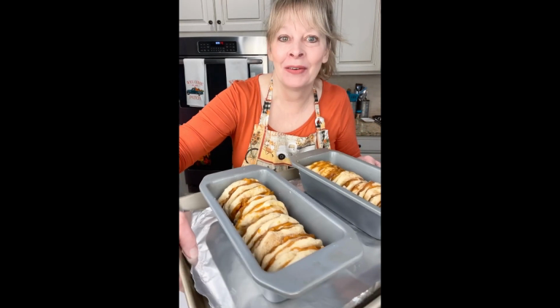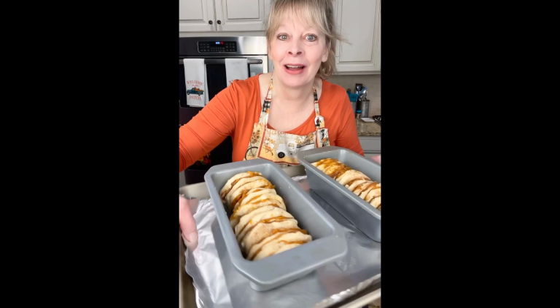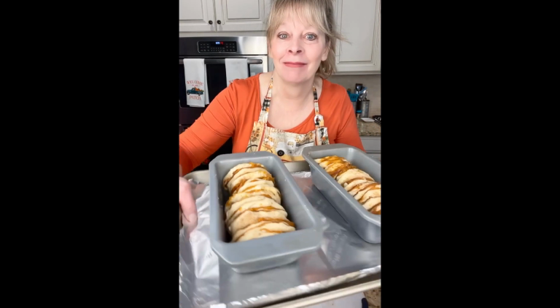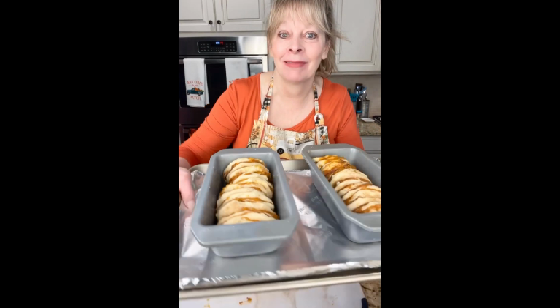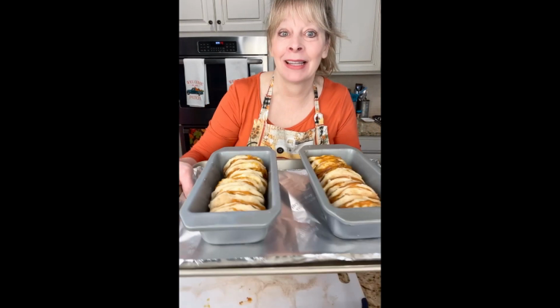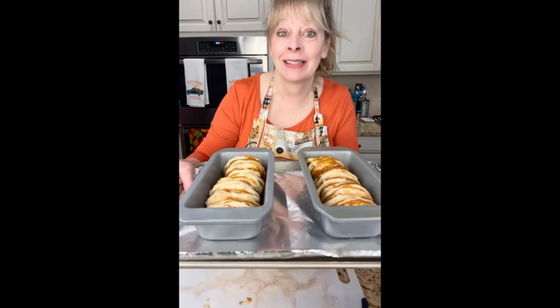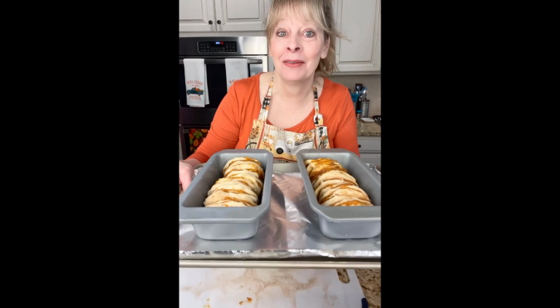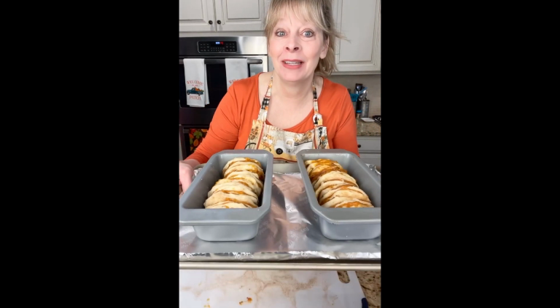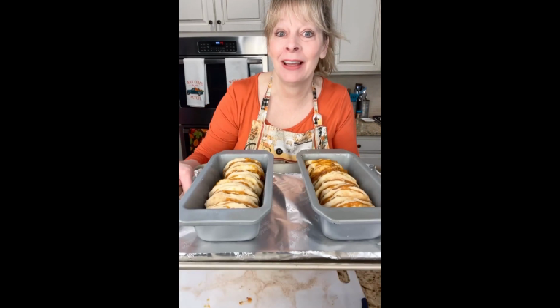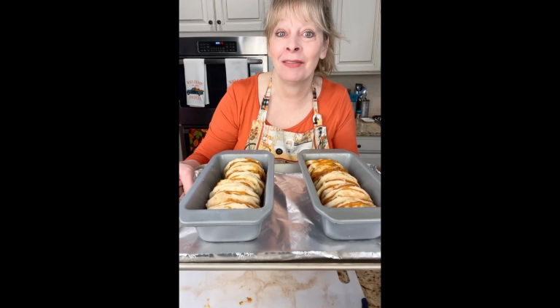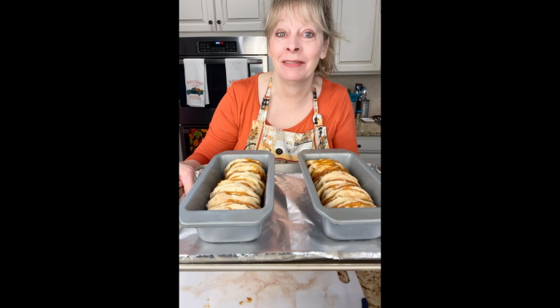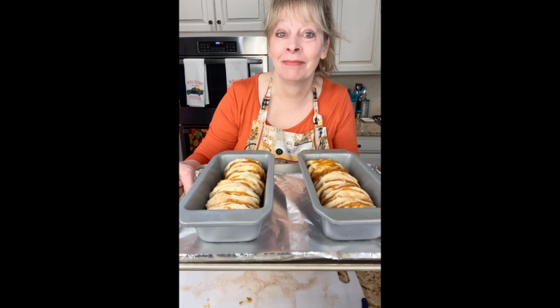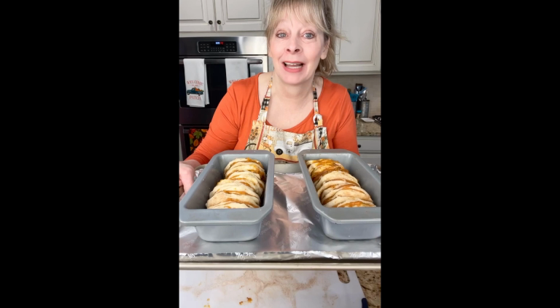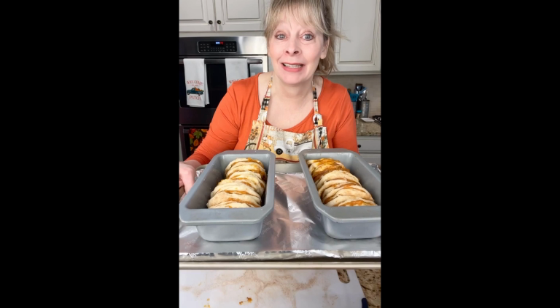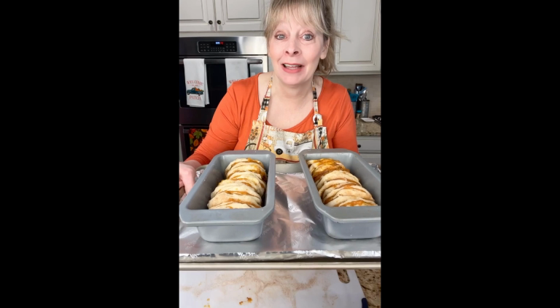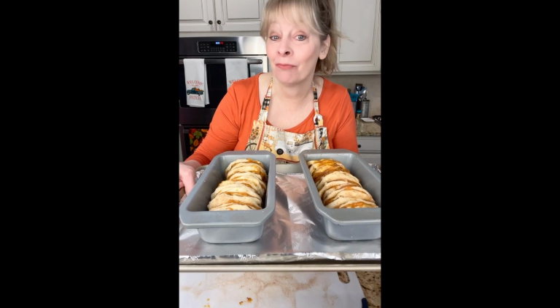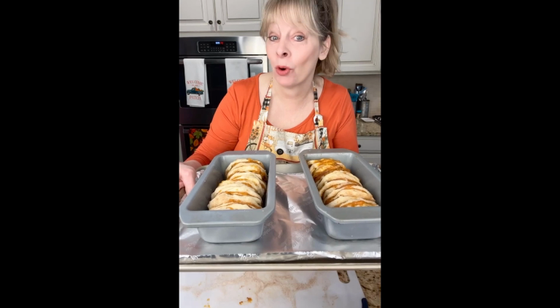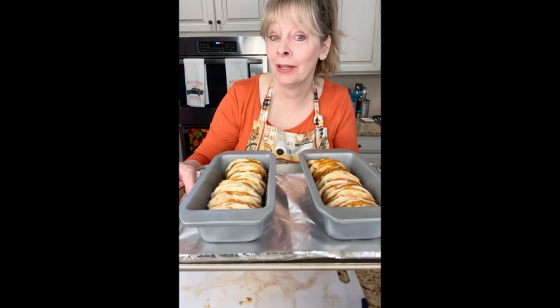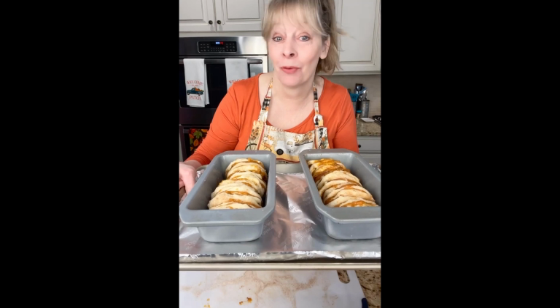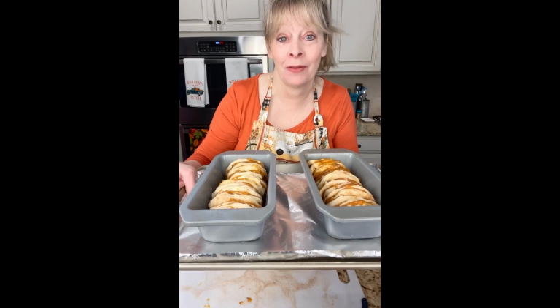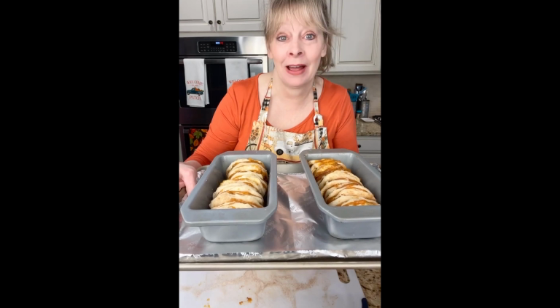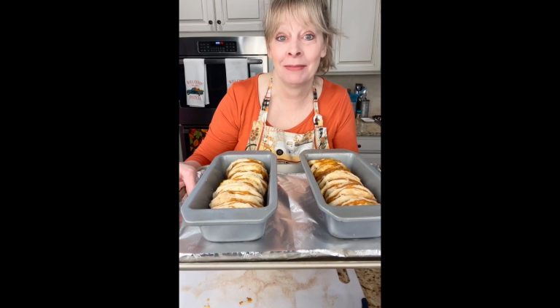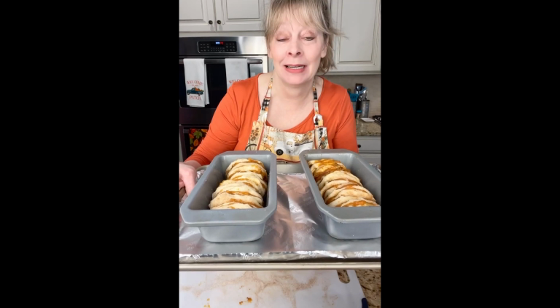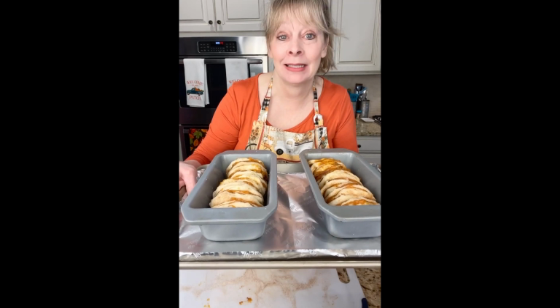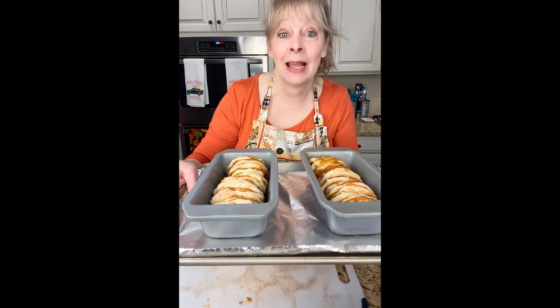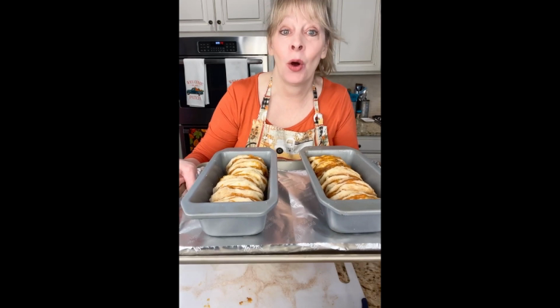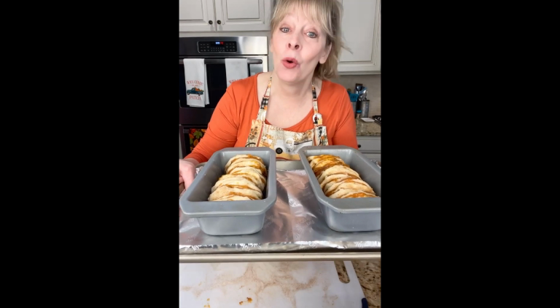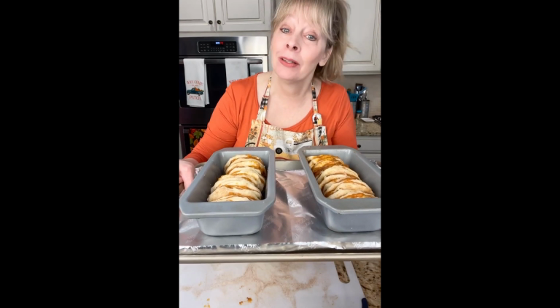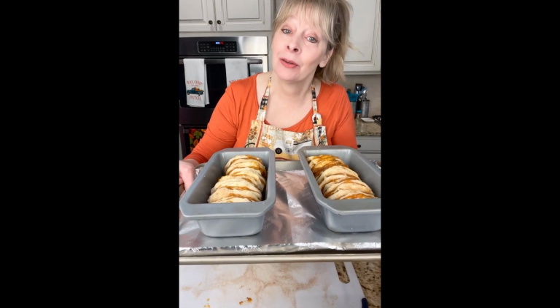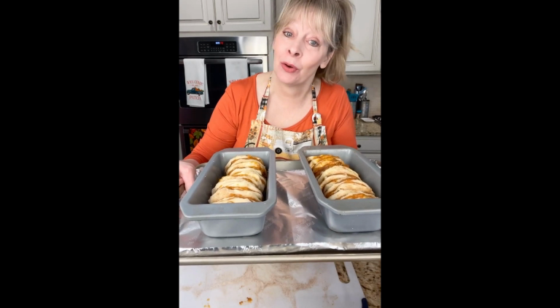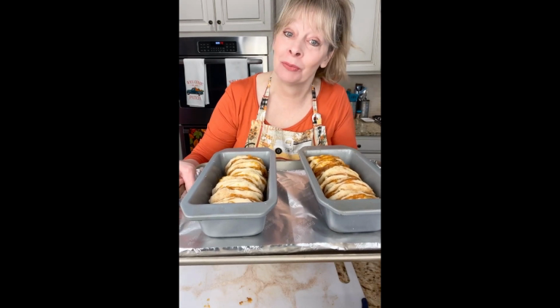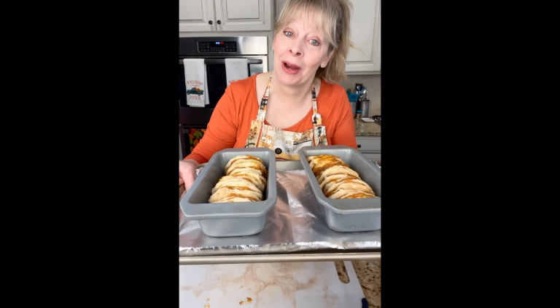Now I'm going to make the second one and get them in the oven and bake them for about 40 to 45 minutes, or until they're golden brown. These beauties are ready to go in the oven — they look so scrumptious and smell so good already, and they haven't even baked yet!